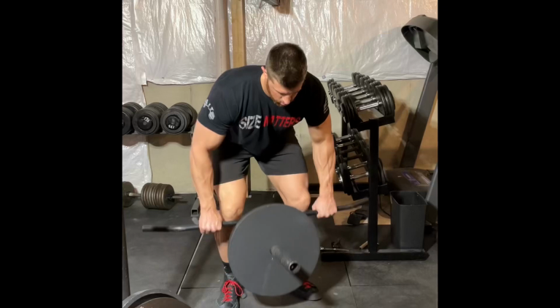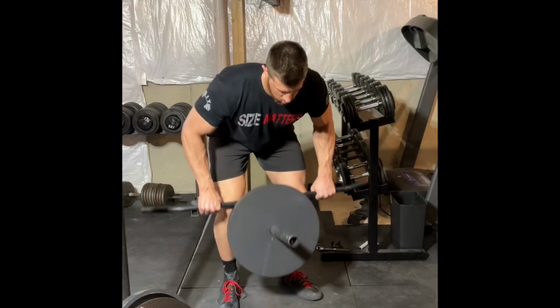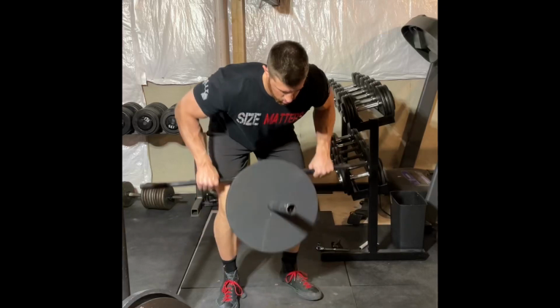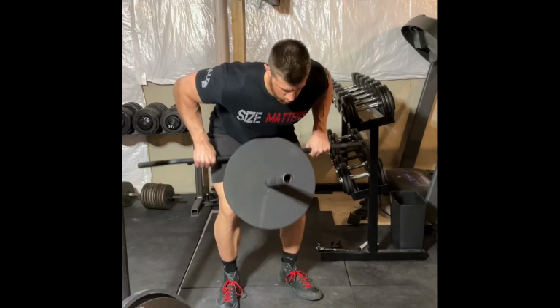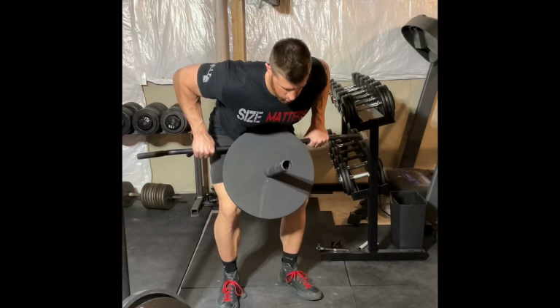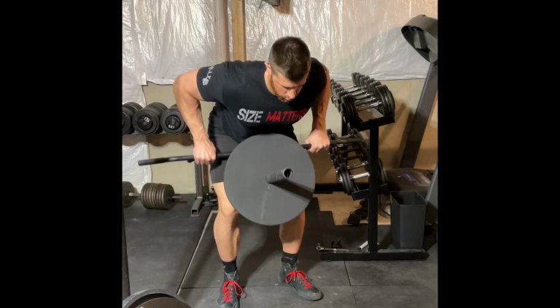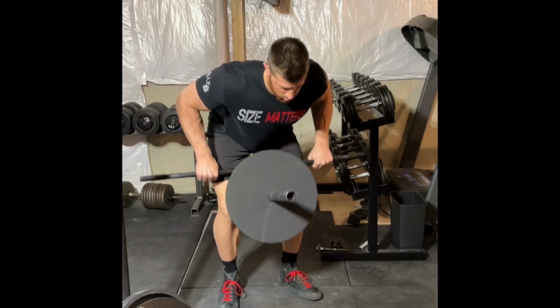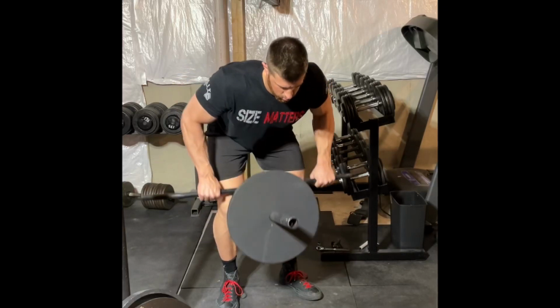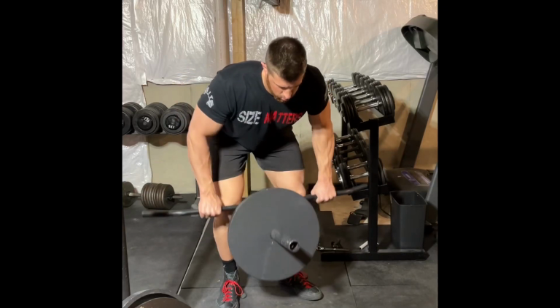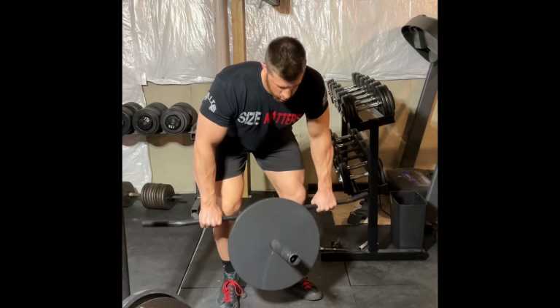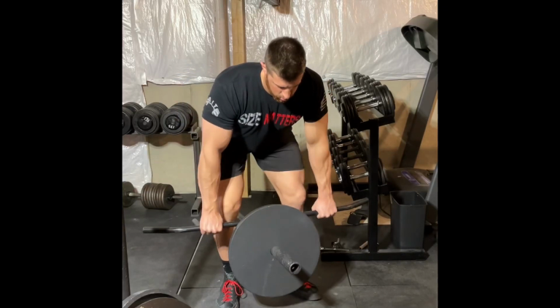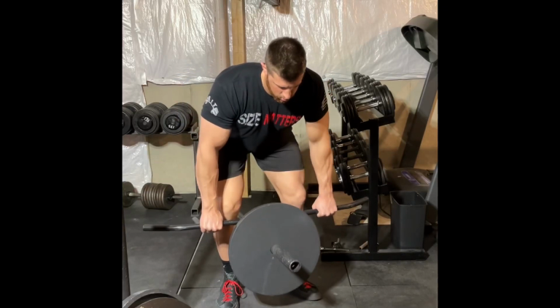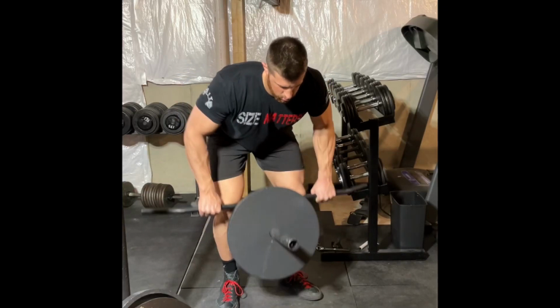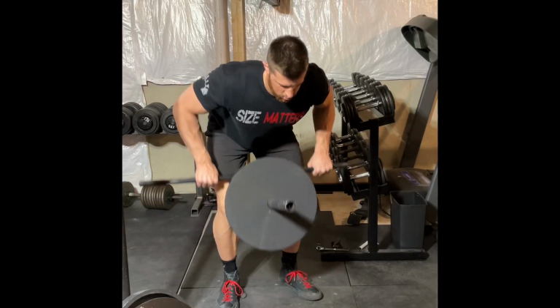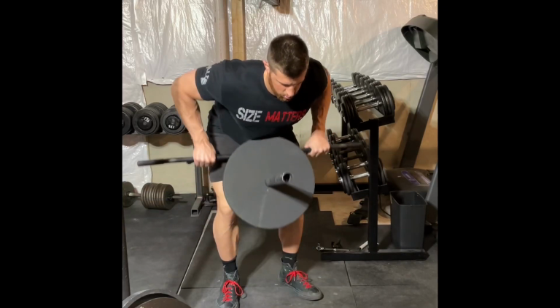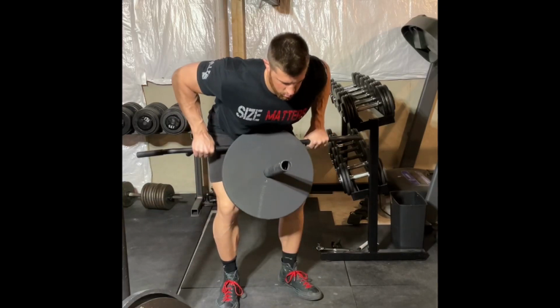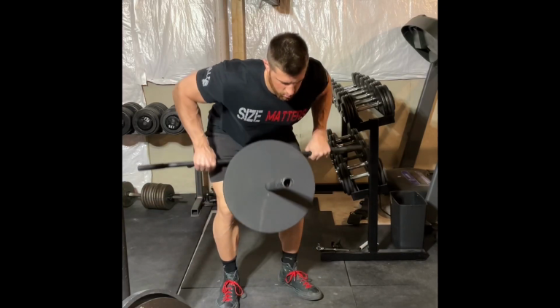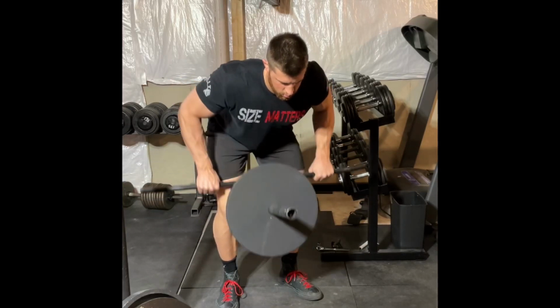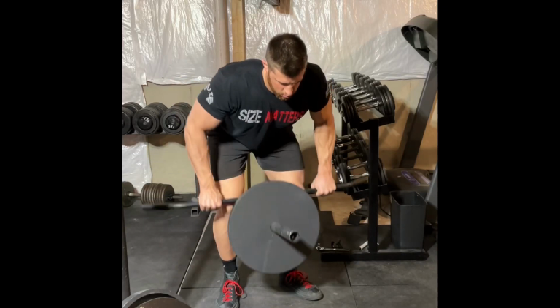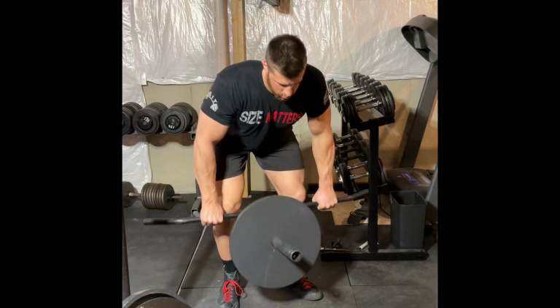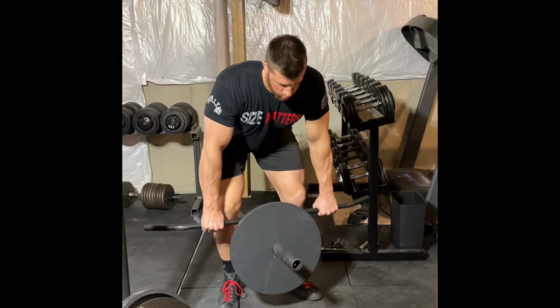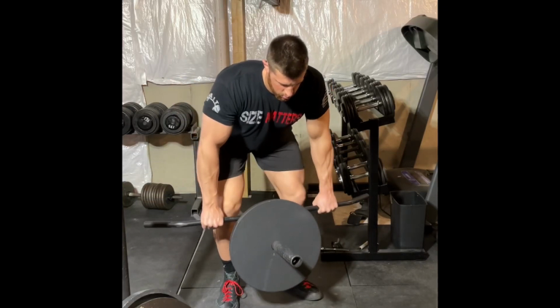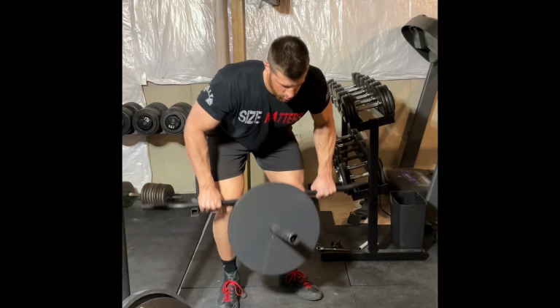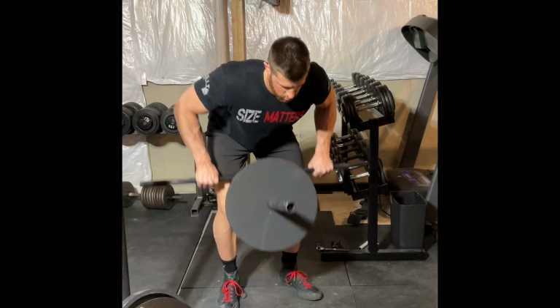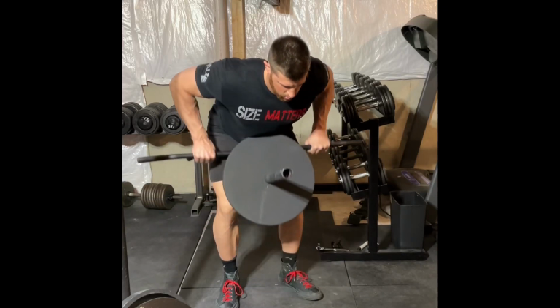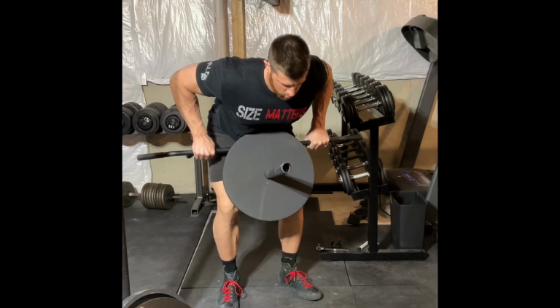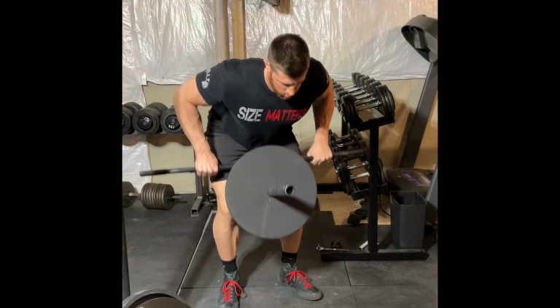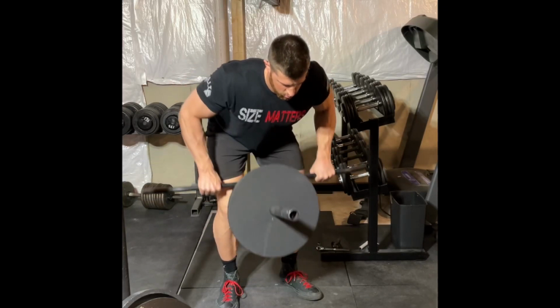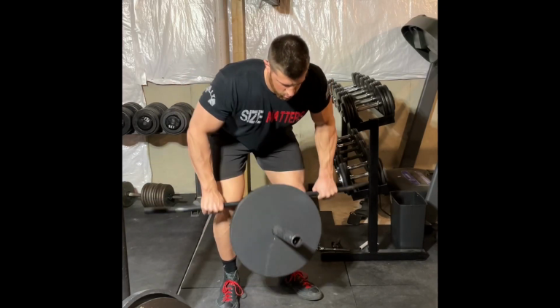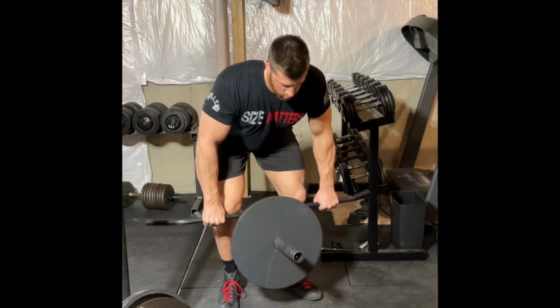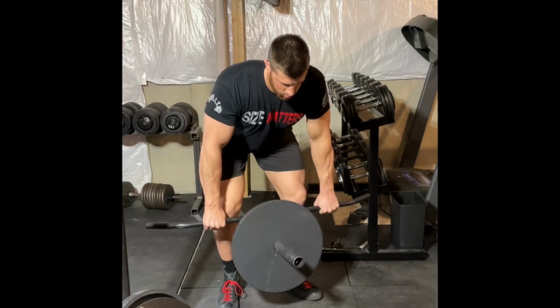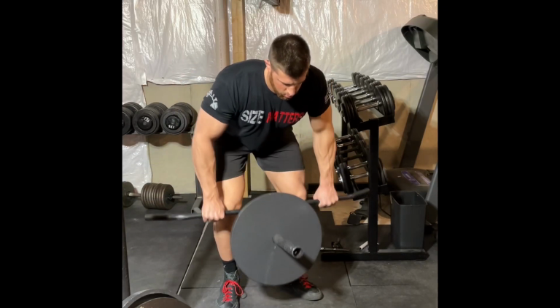Hi everybody, Coach Keith here with another exercise form video: T-Bar Row.